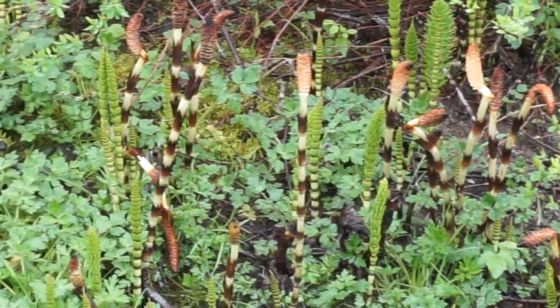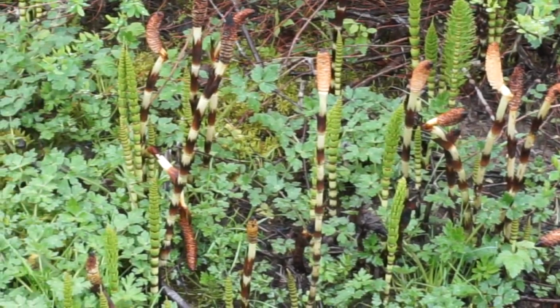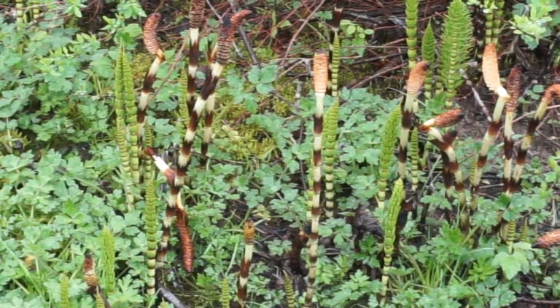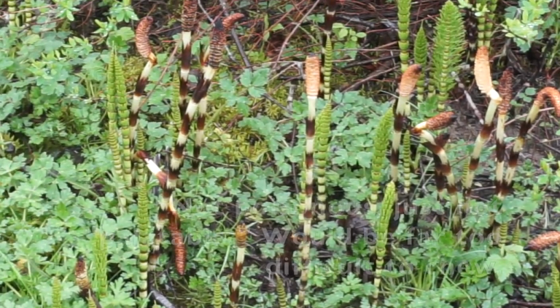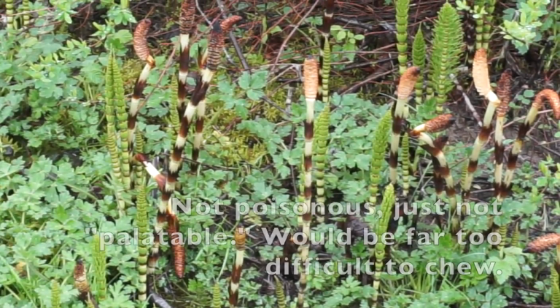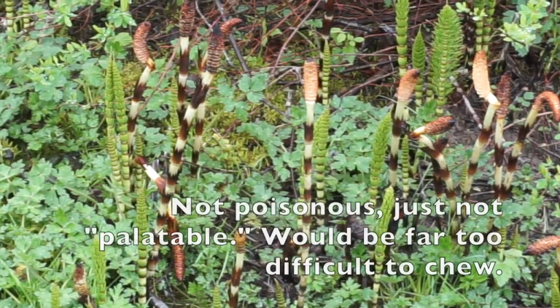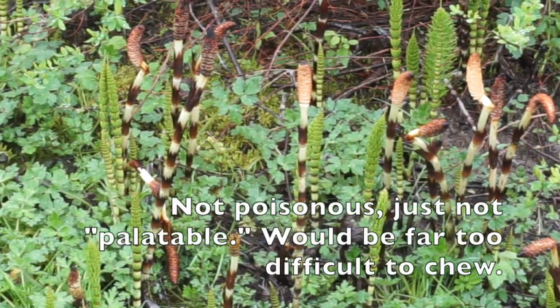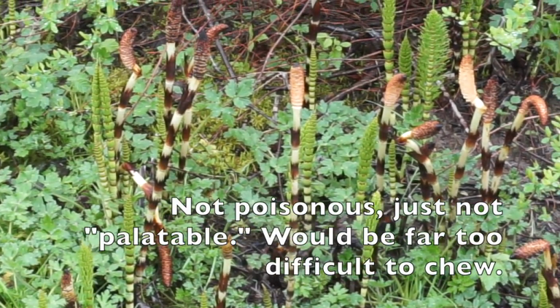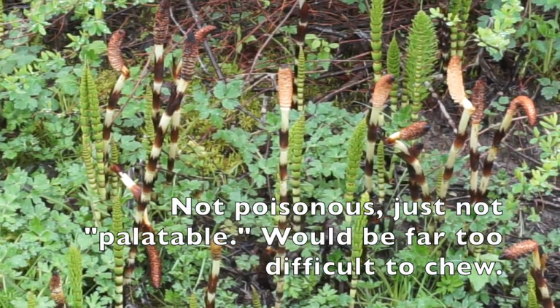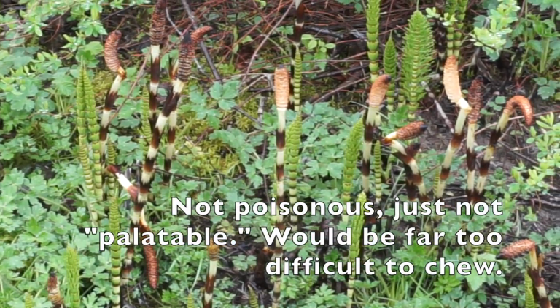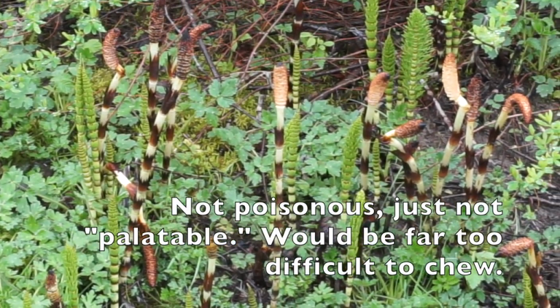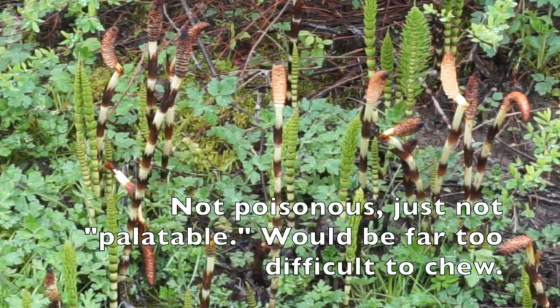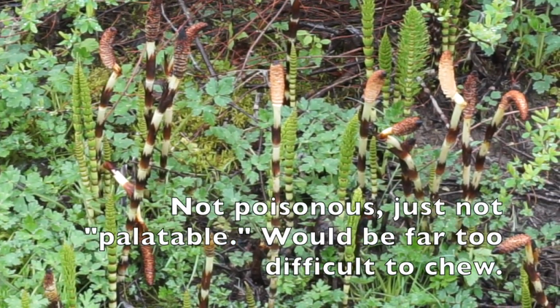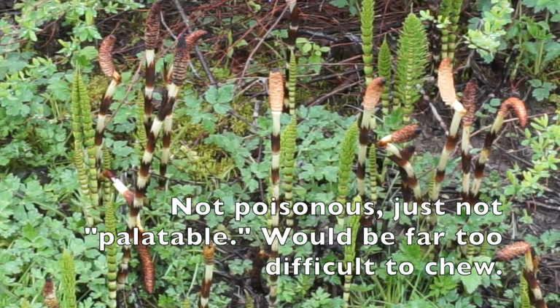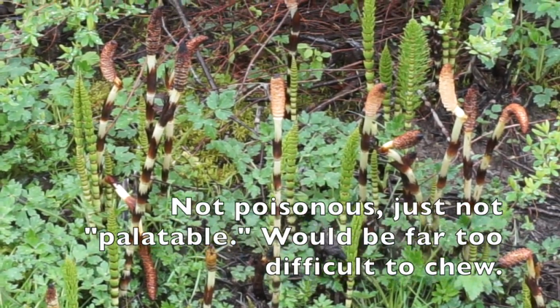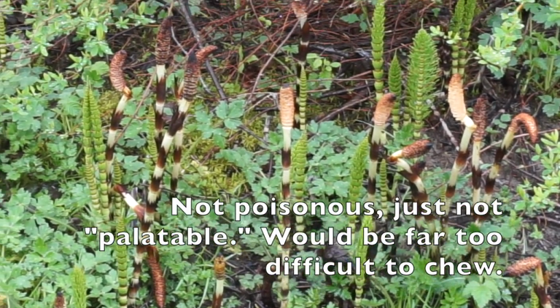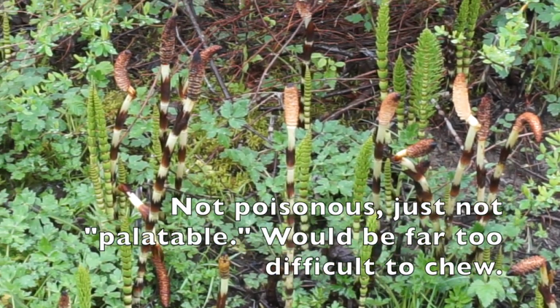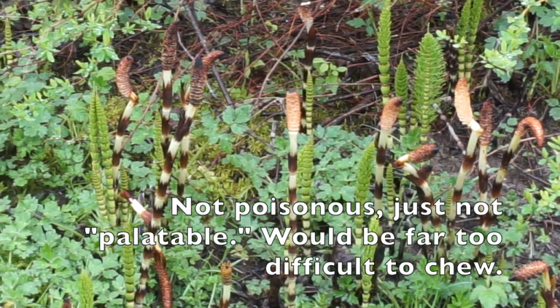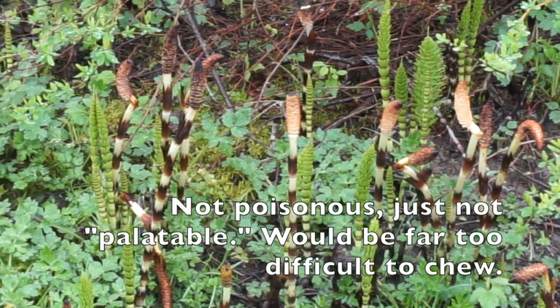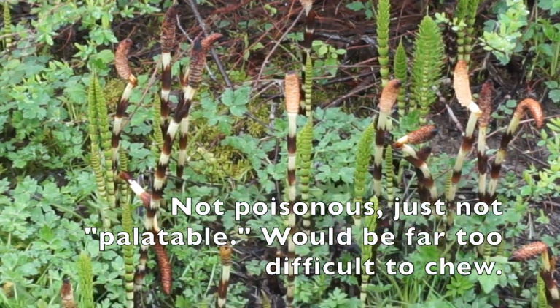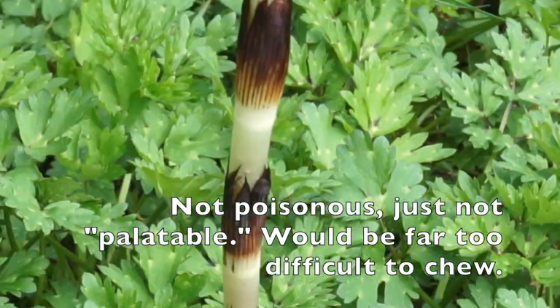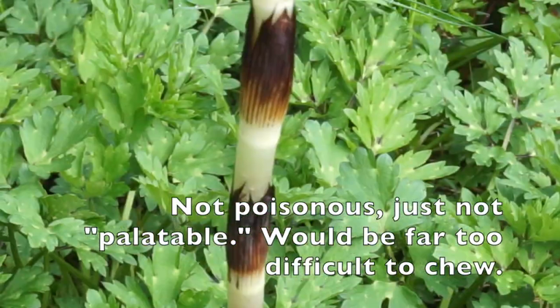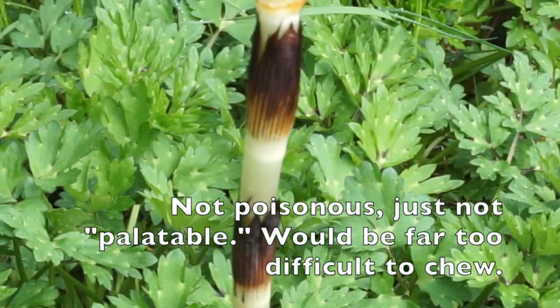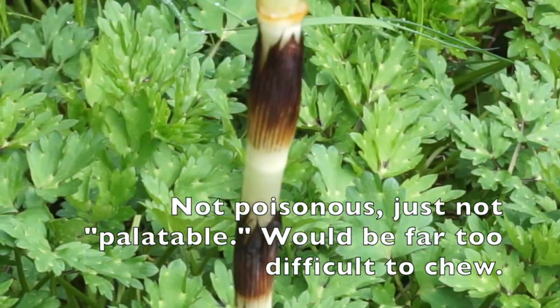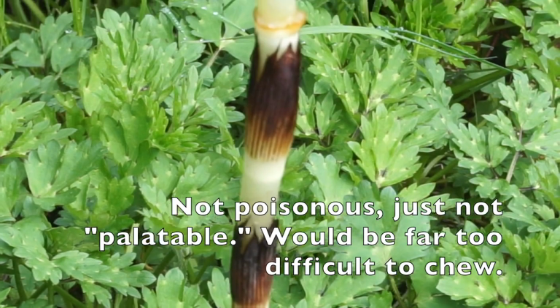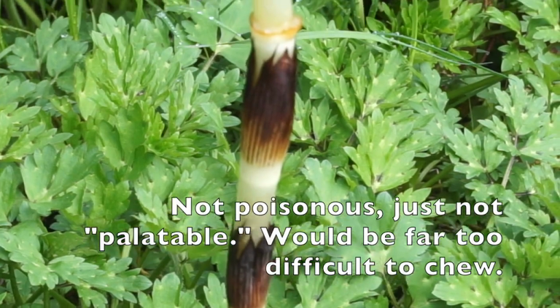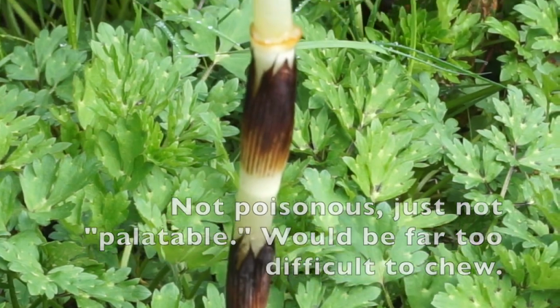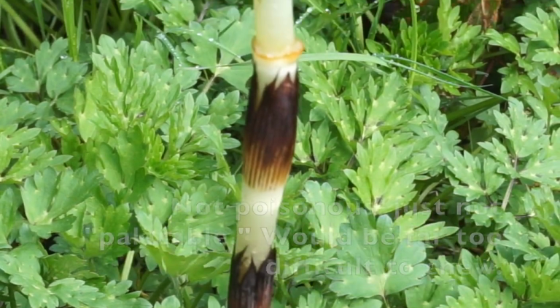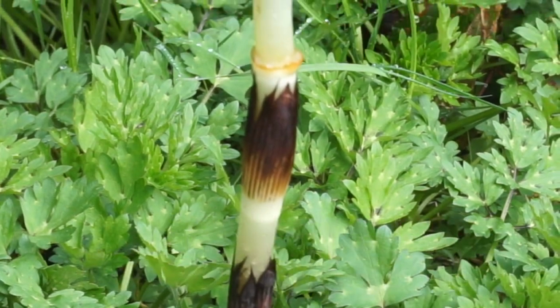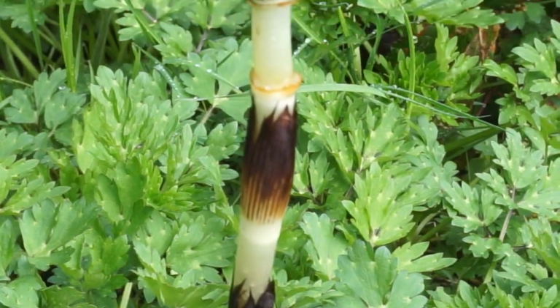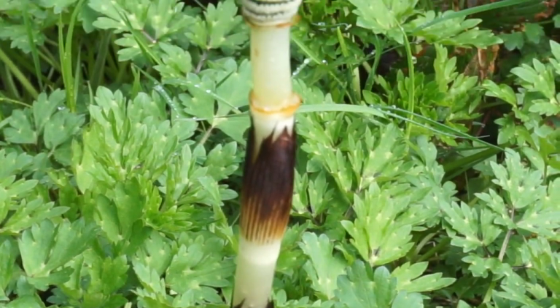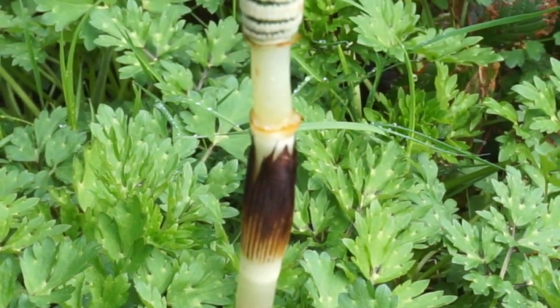The little green ones are not edible. They're too tough to eat. The stripy ones are the ones we want.